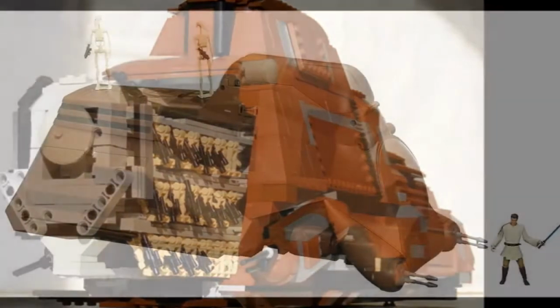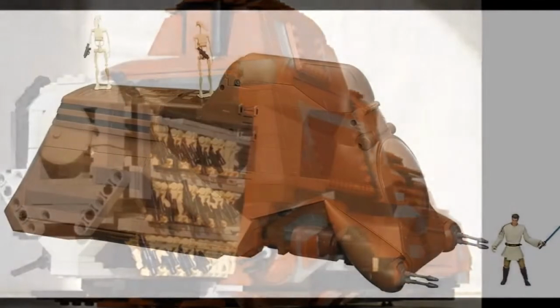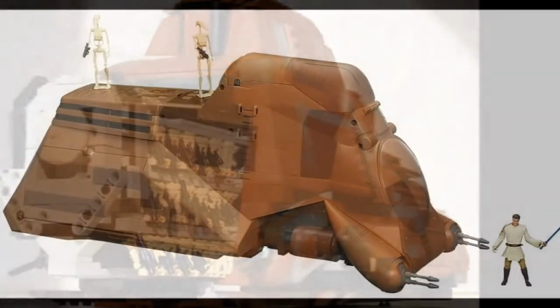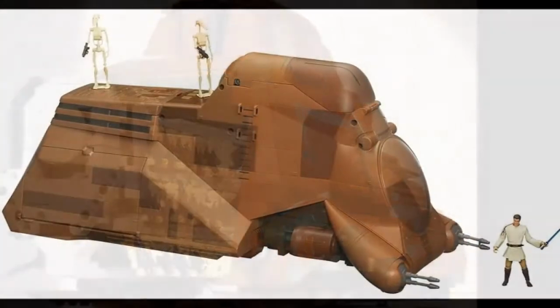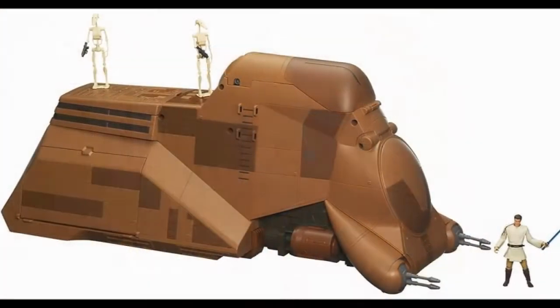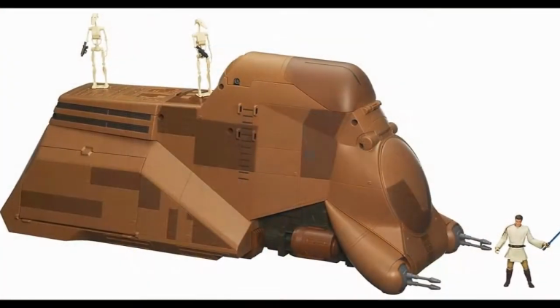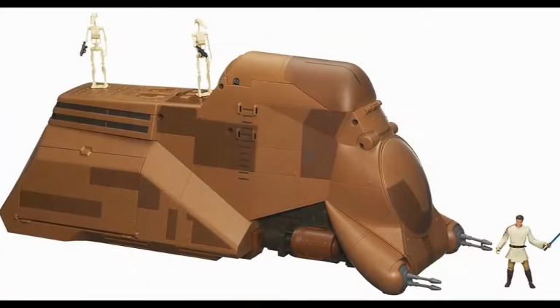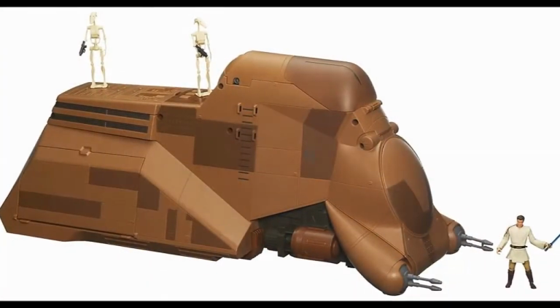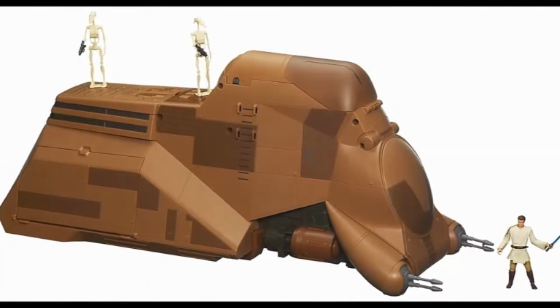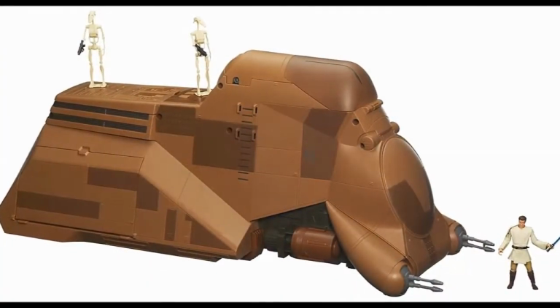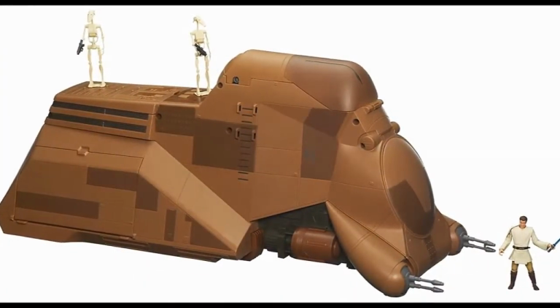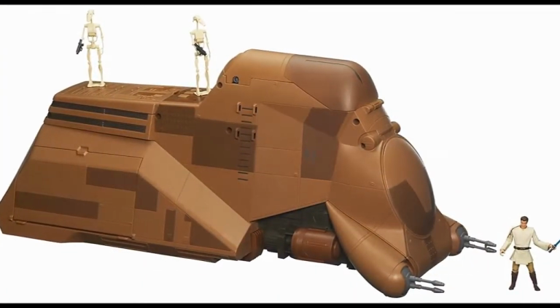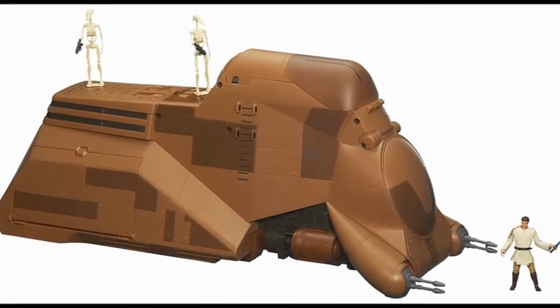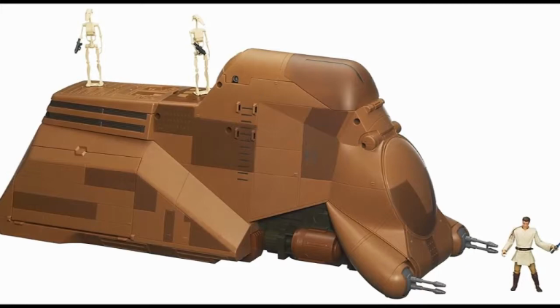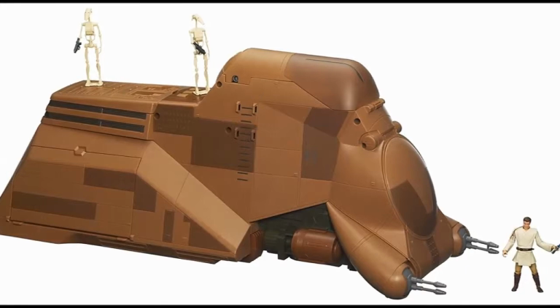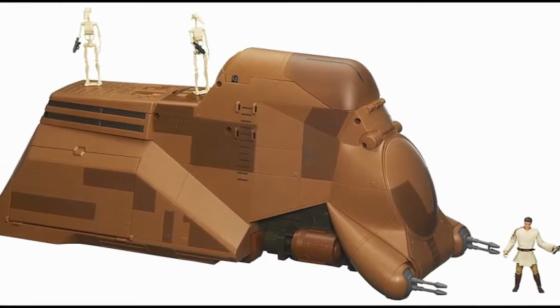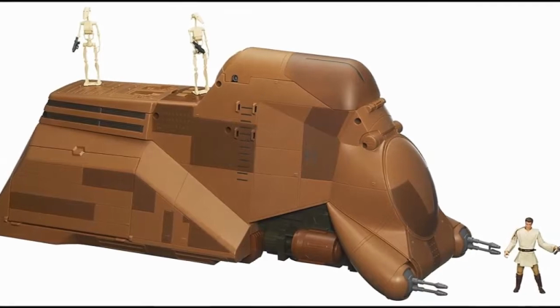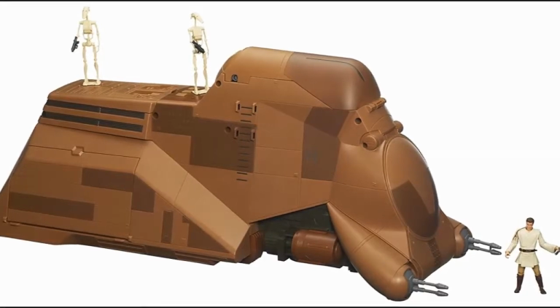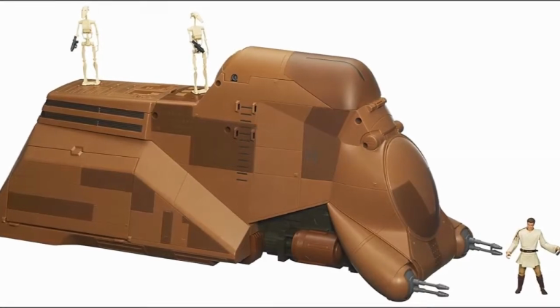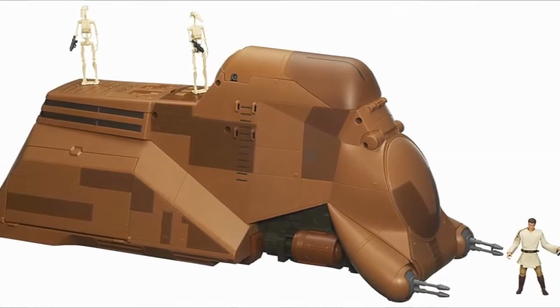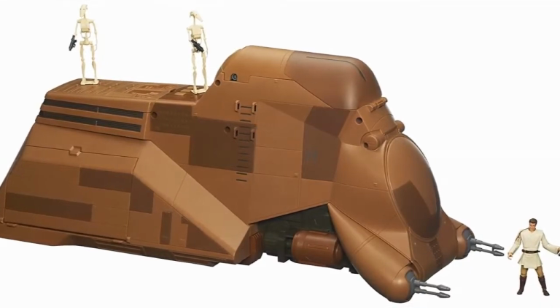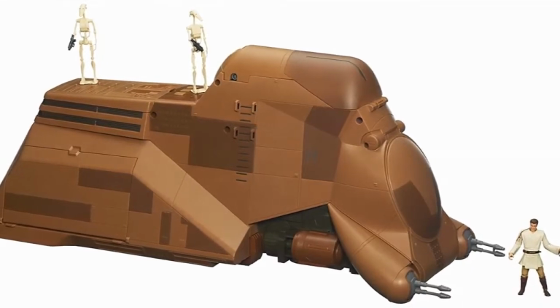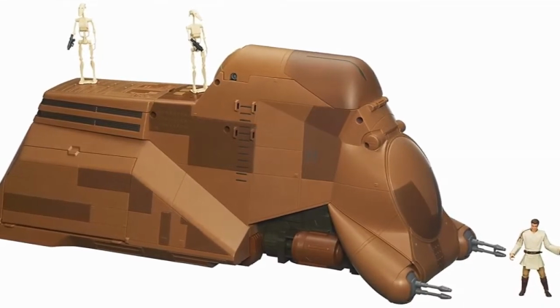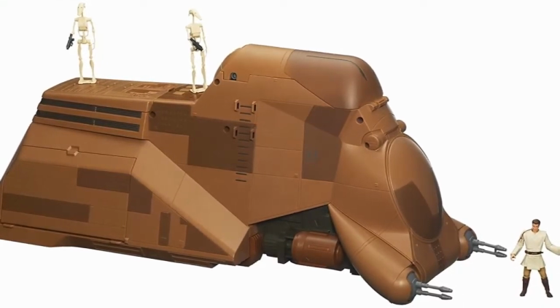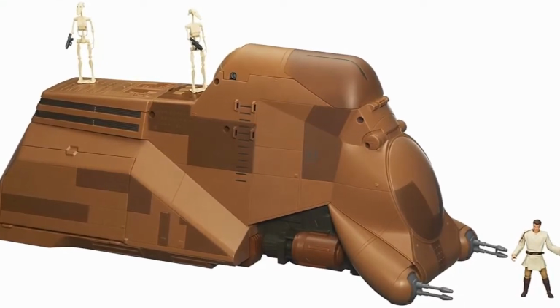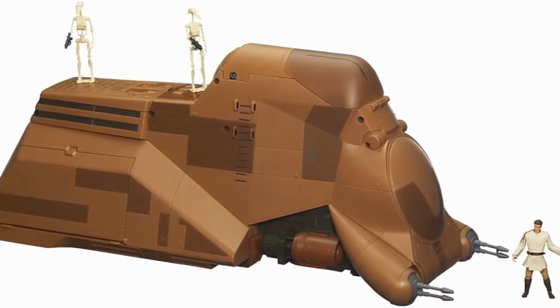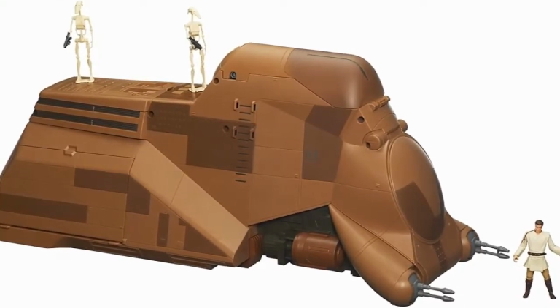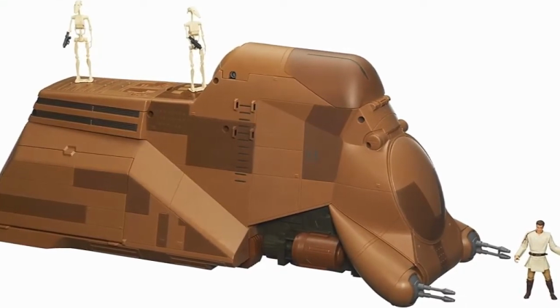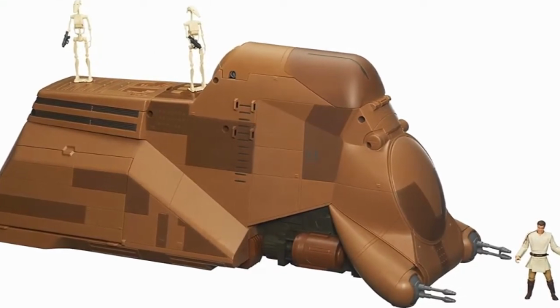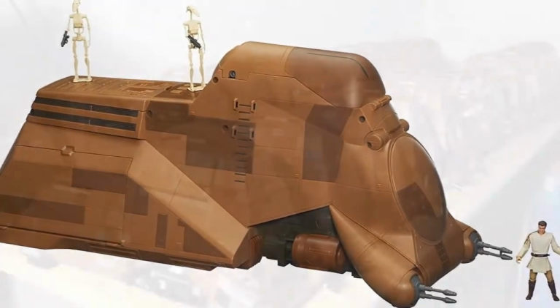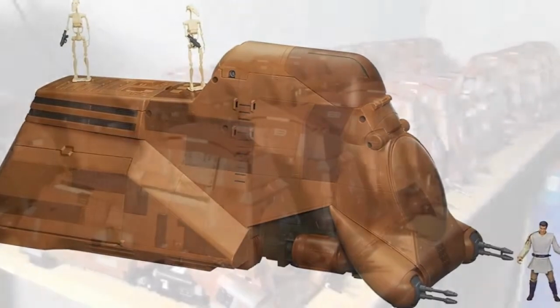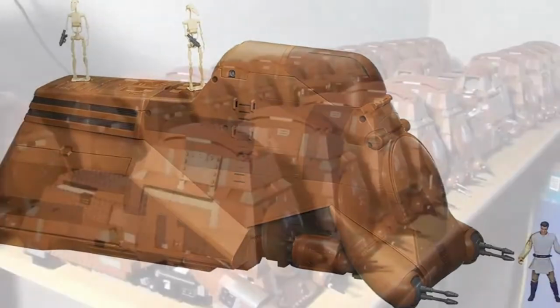And that is some Star Wars lore about the Trade Federation's multi-trooper transport, or MTT.